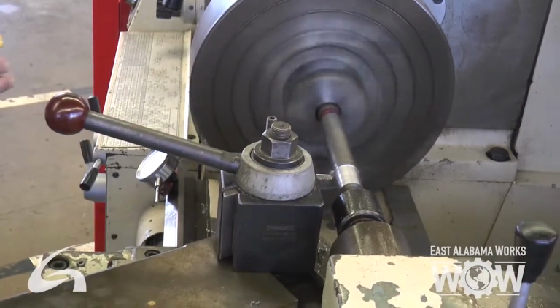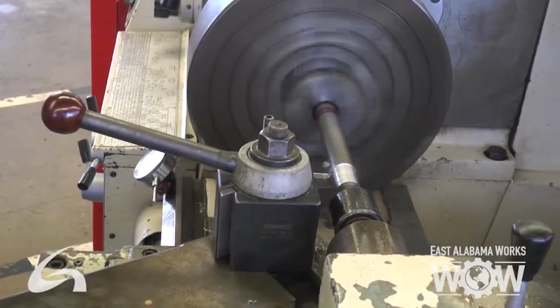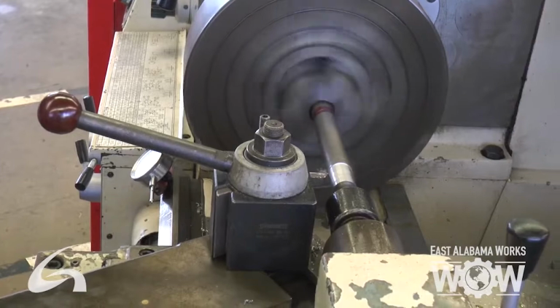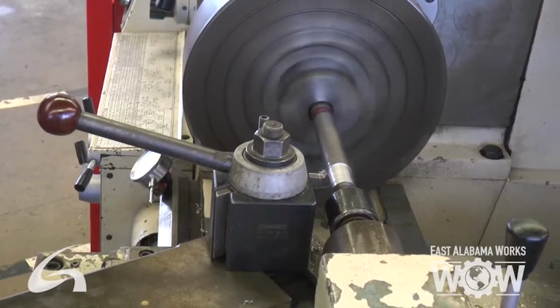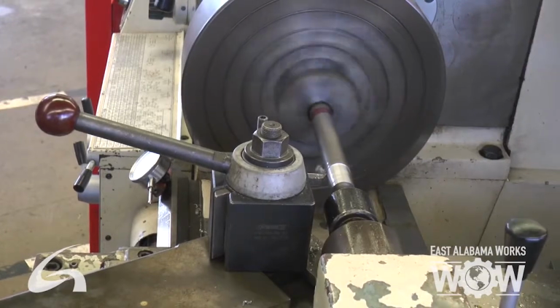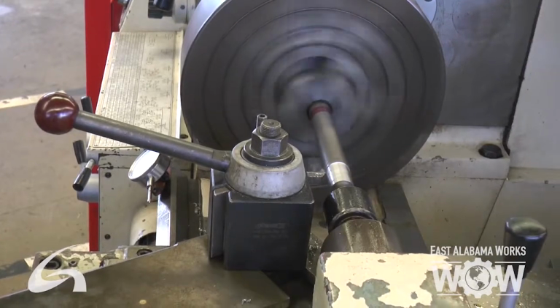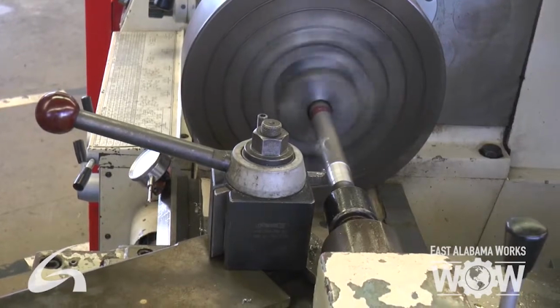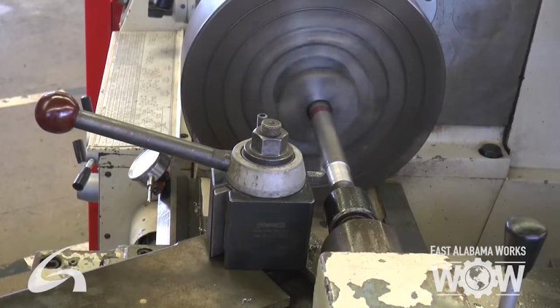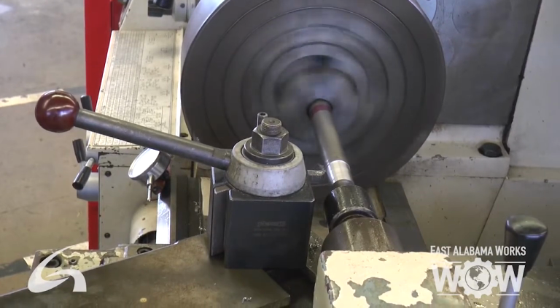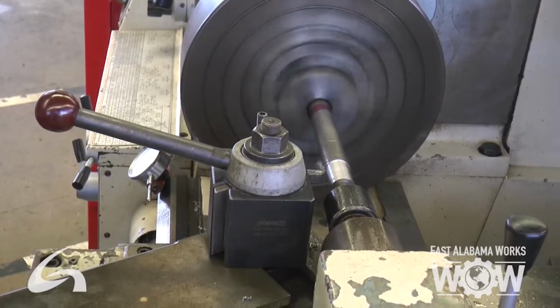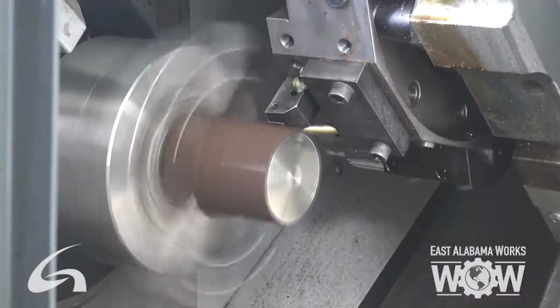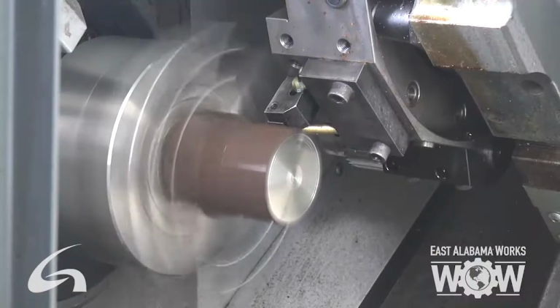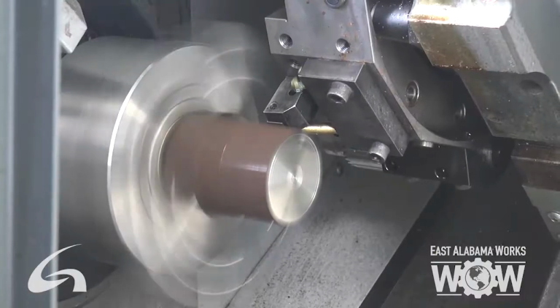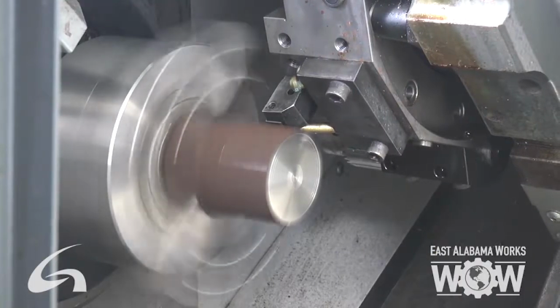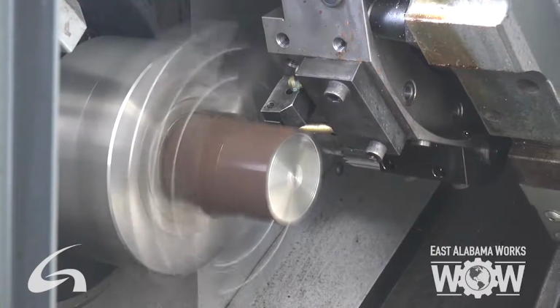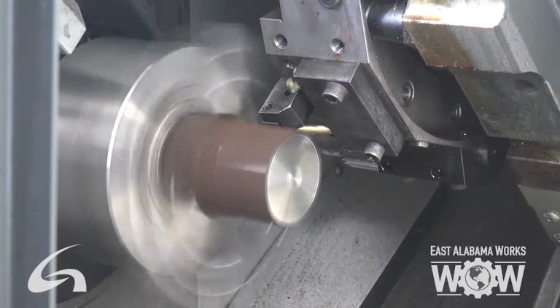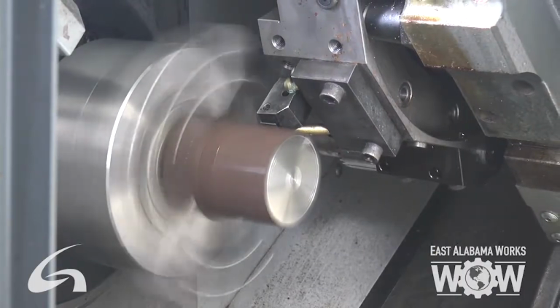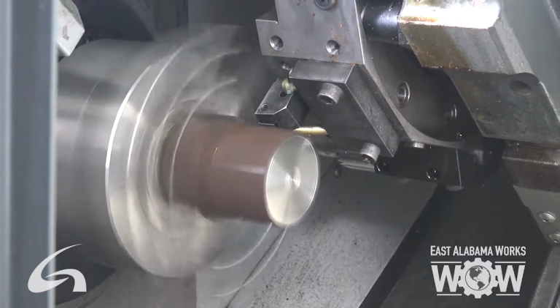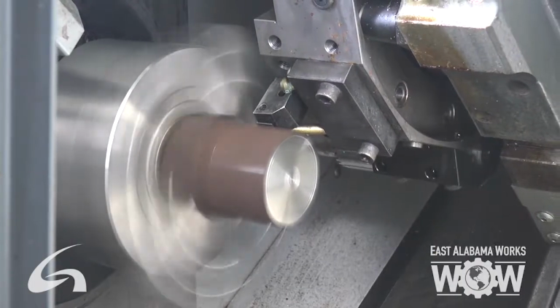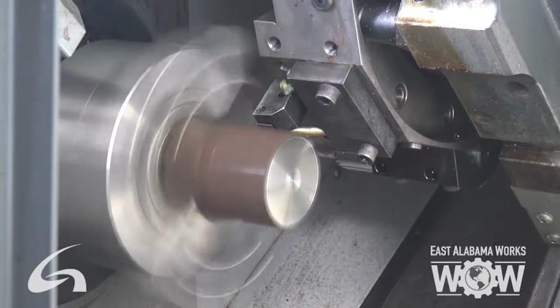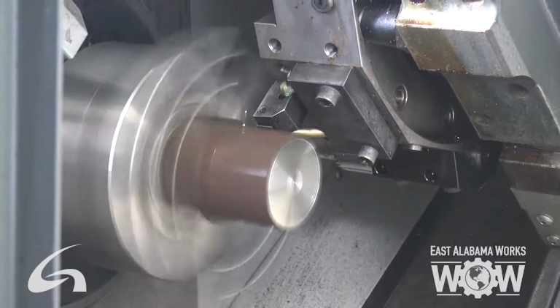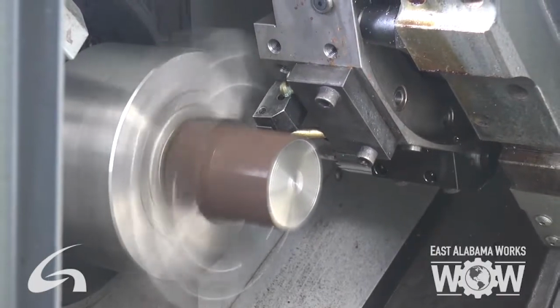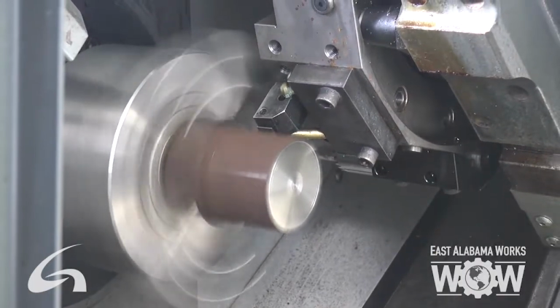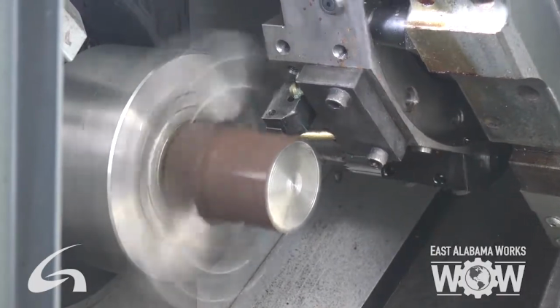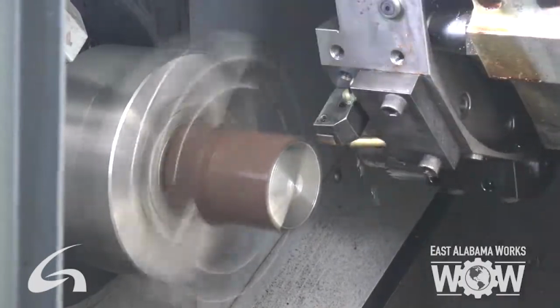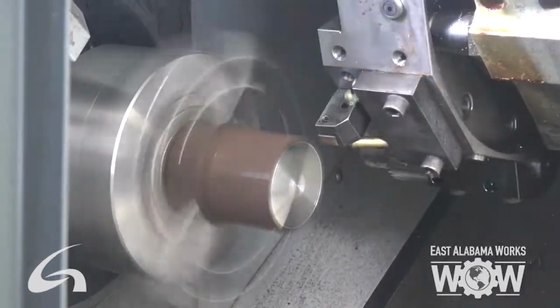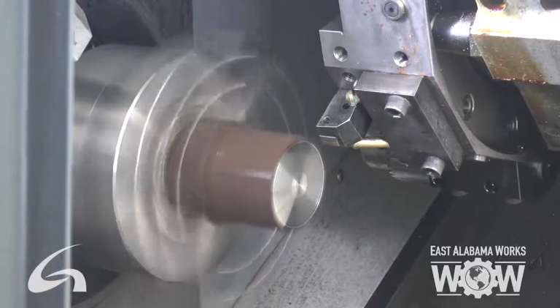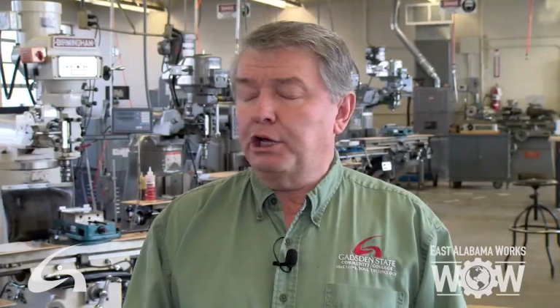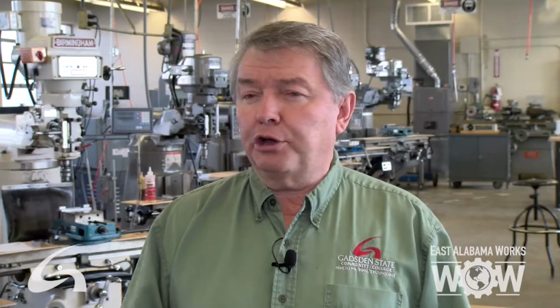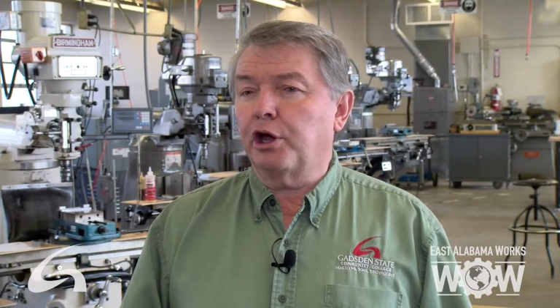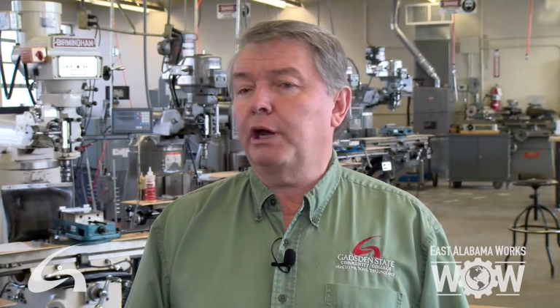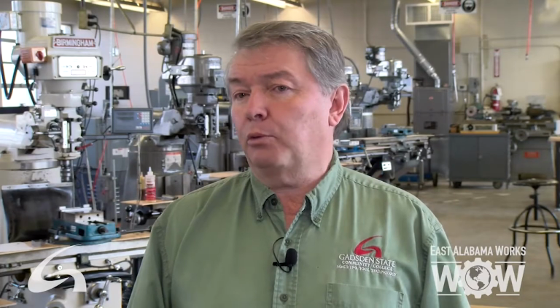We also have surface grinding, tool grinding, and a few other manual machines.